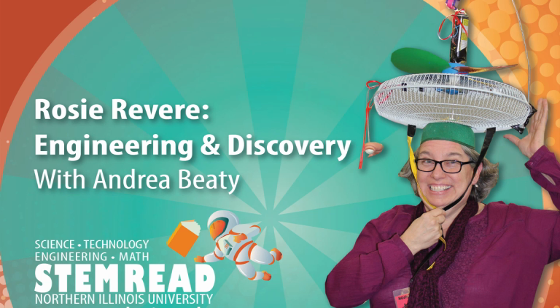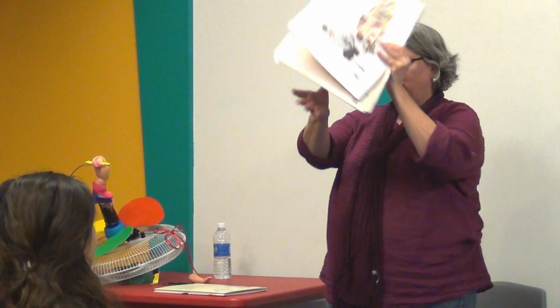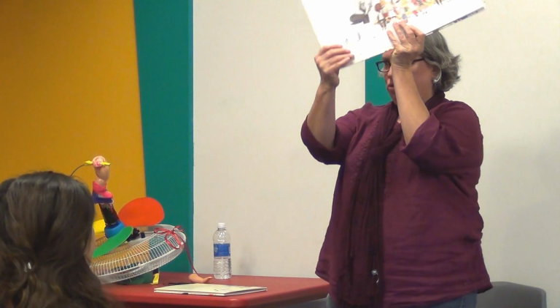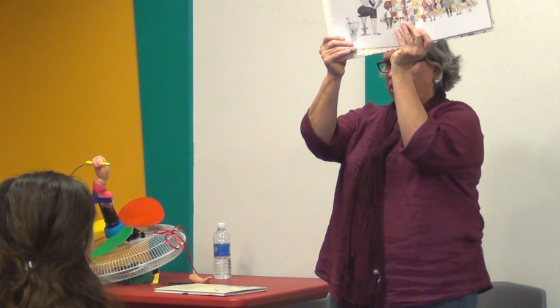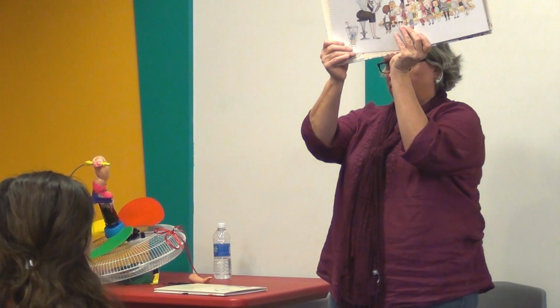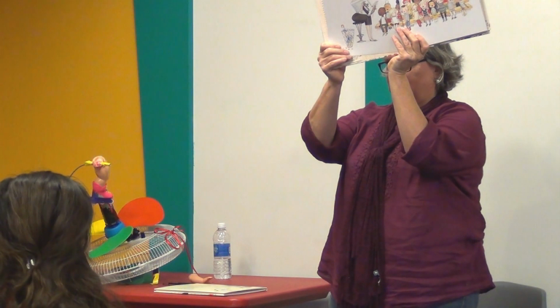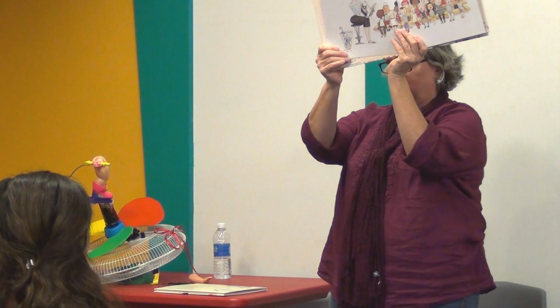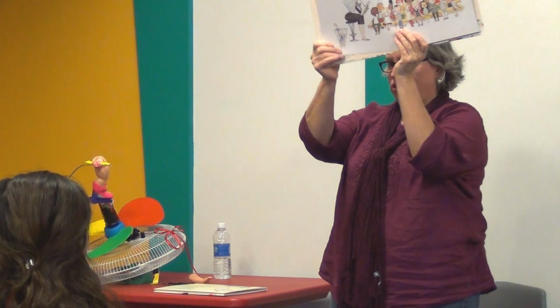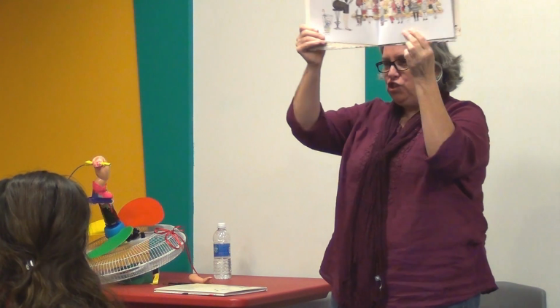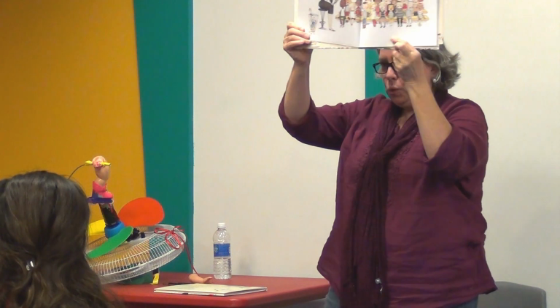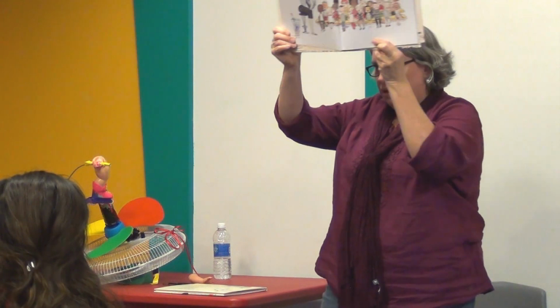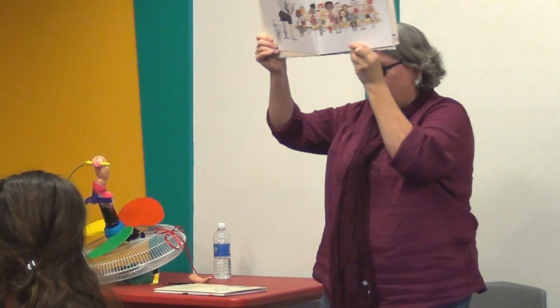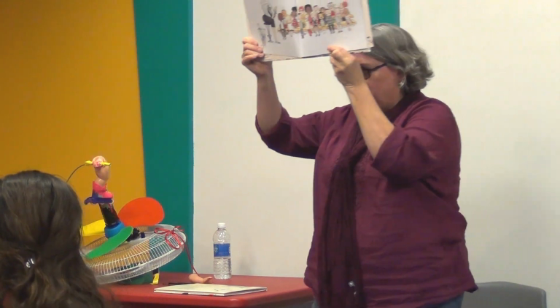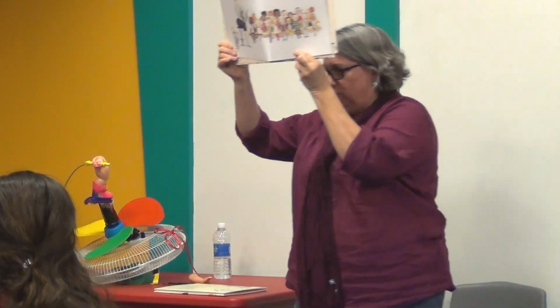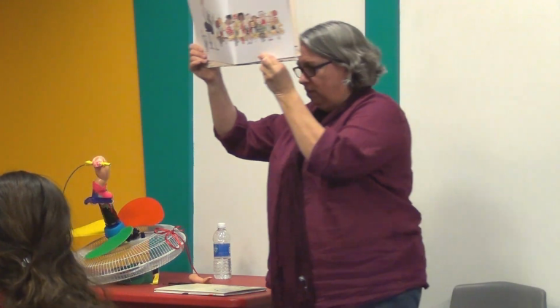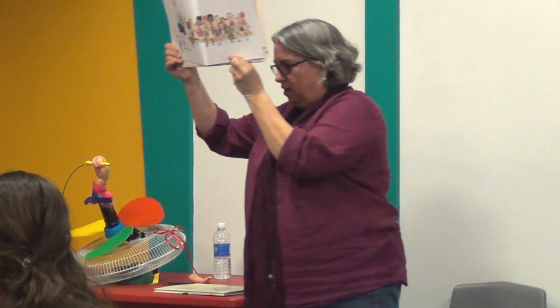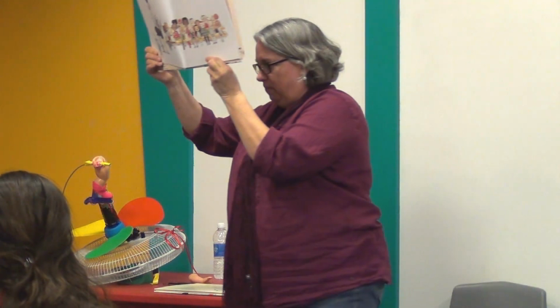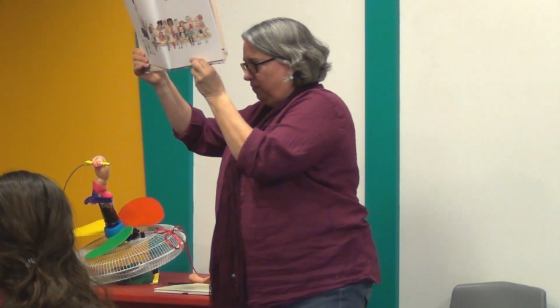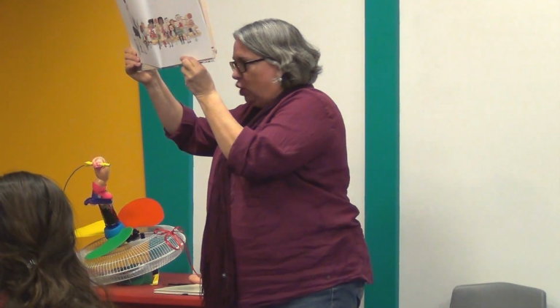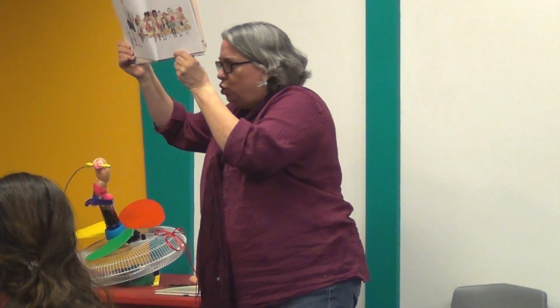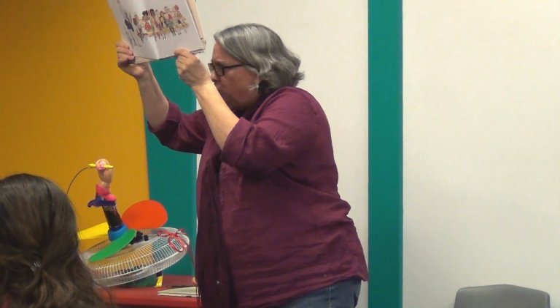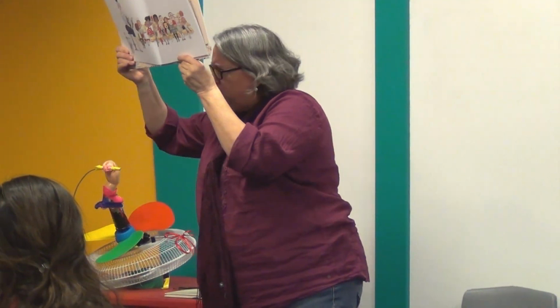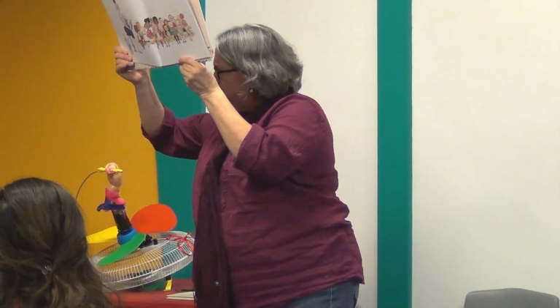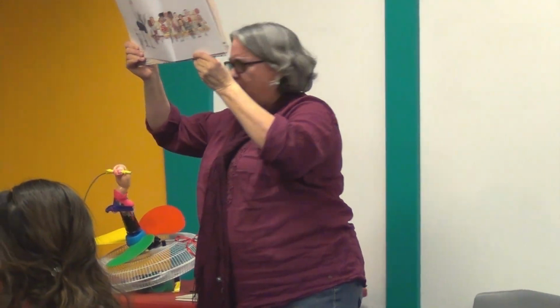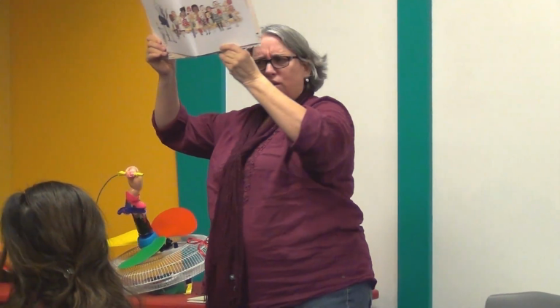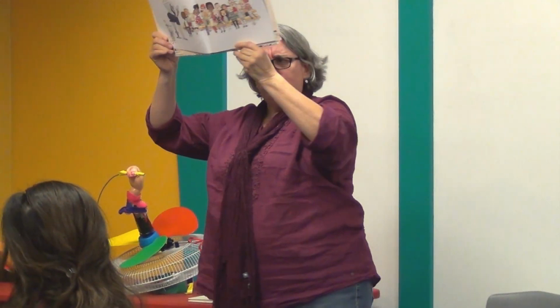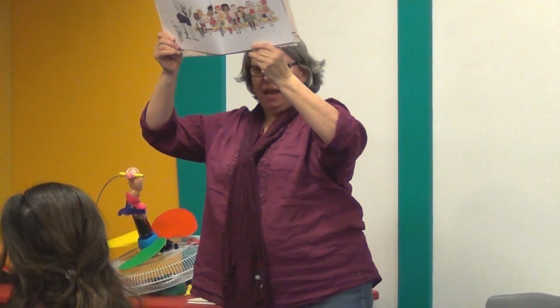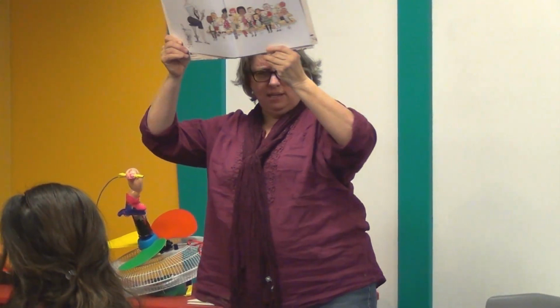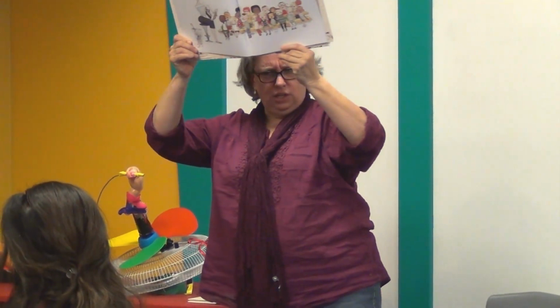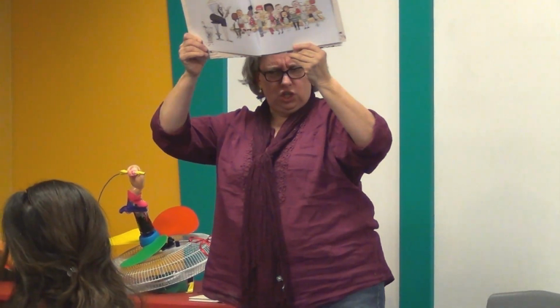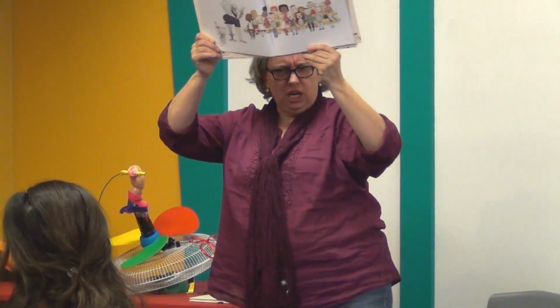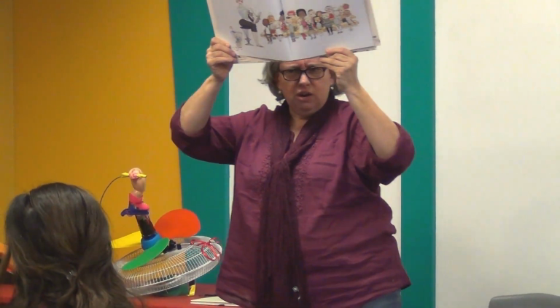This is the story of Rosie Revere, who dreamed of becoming a plane engineer.